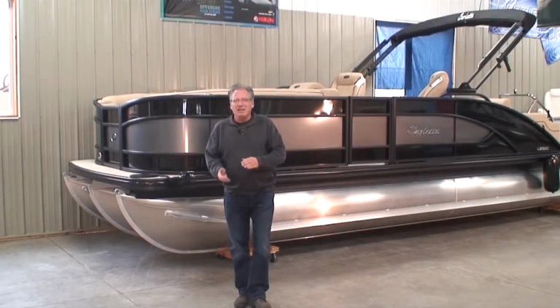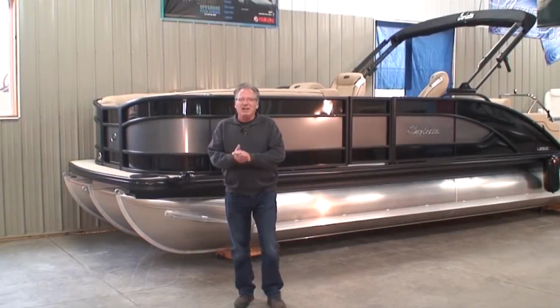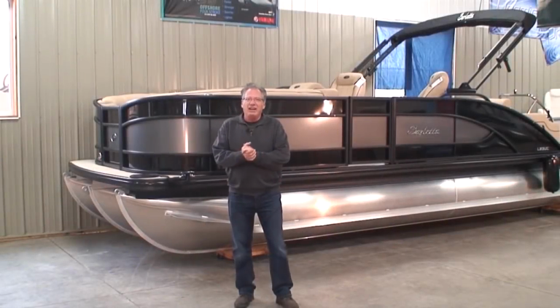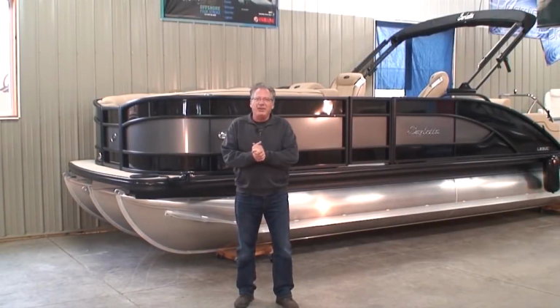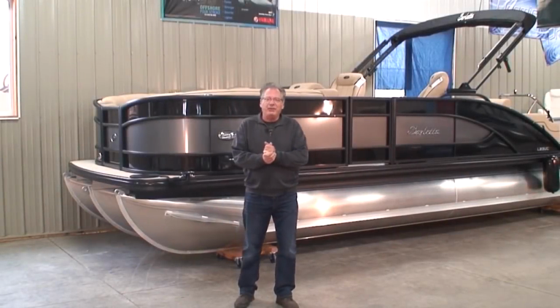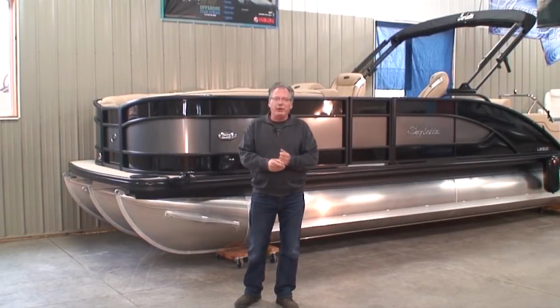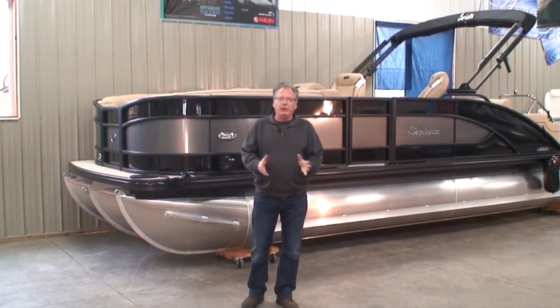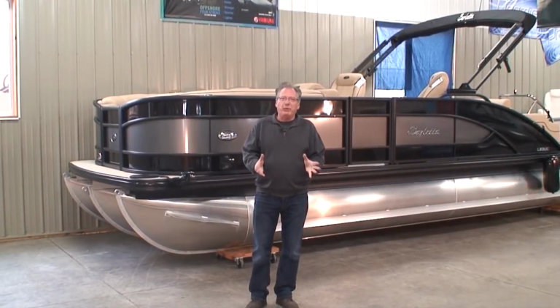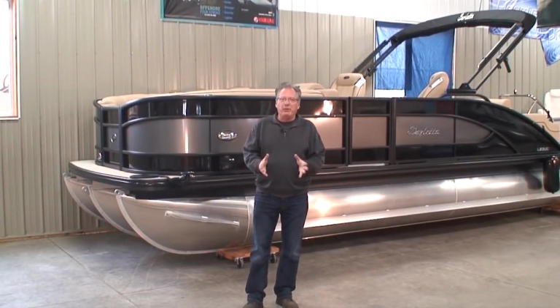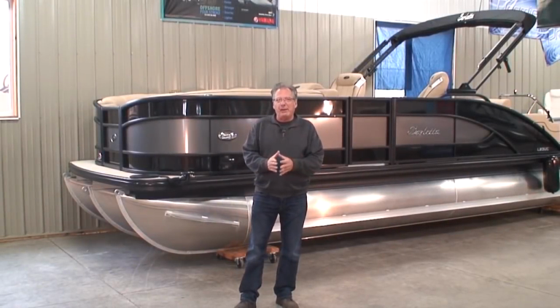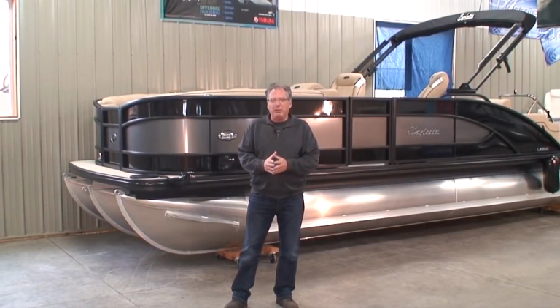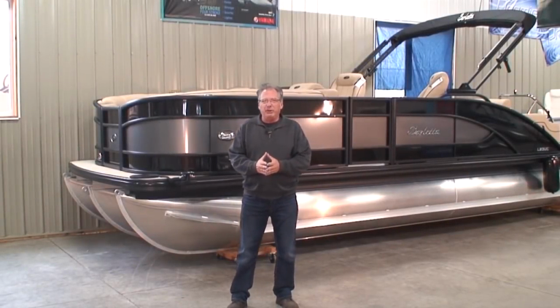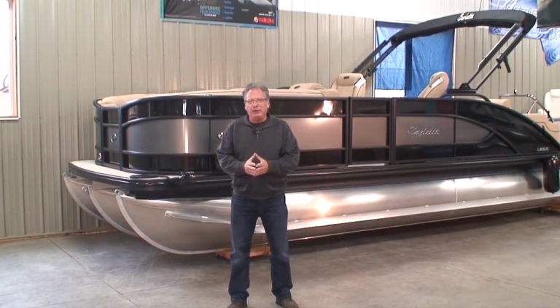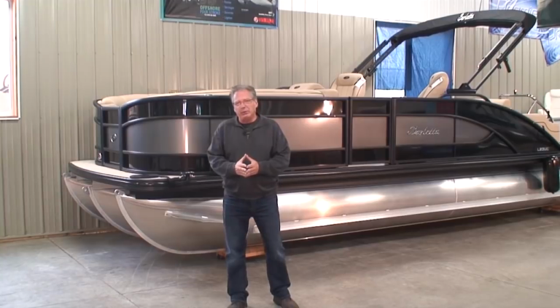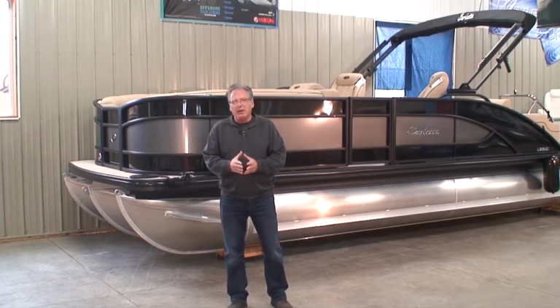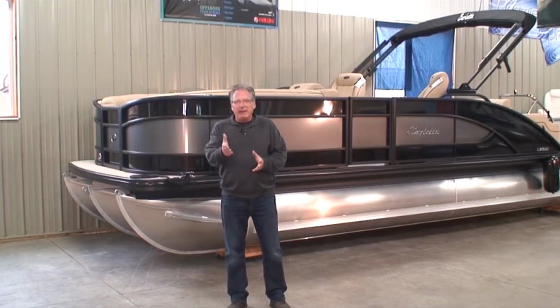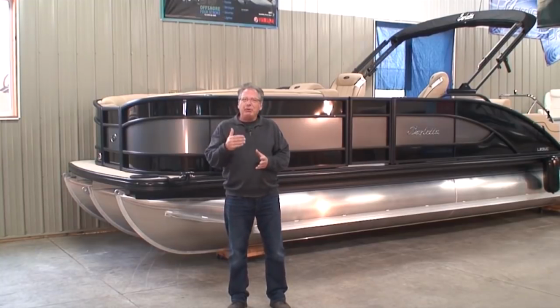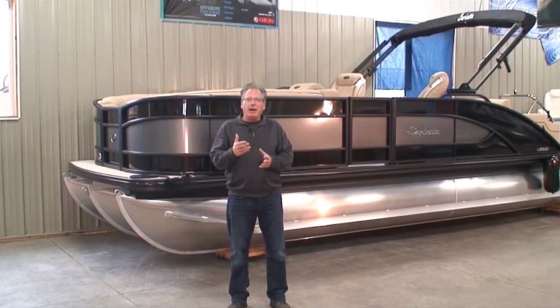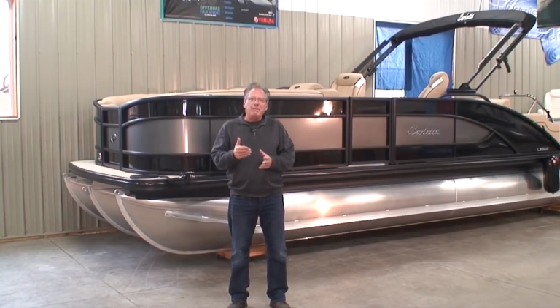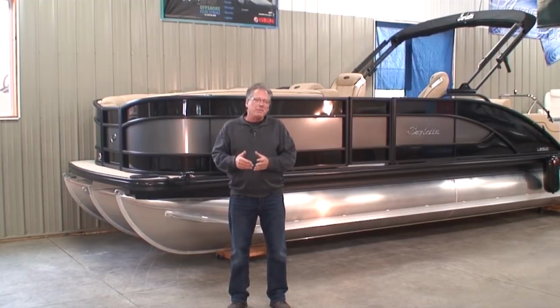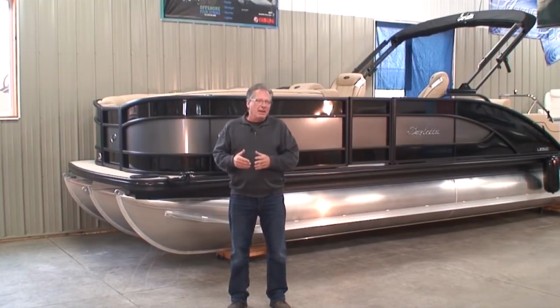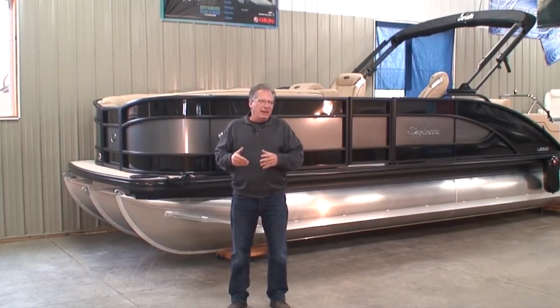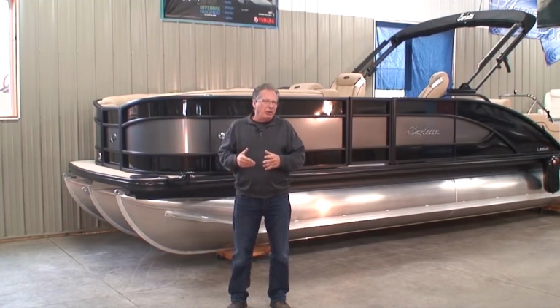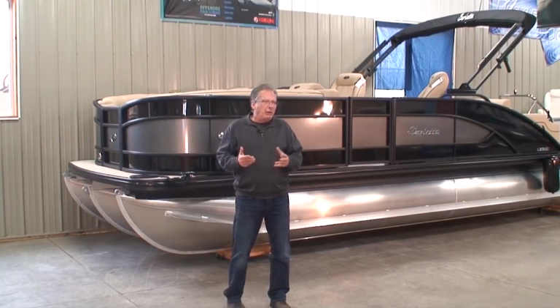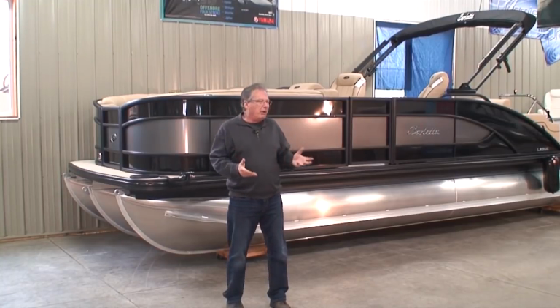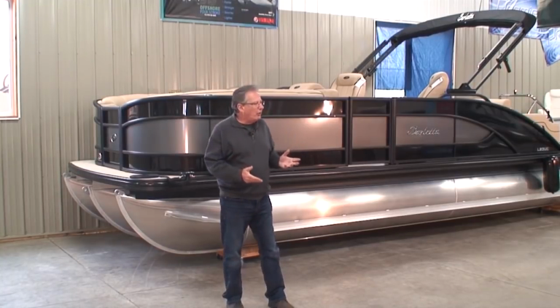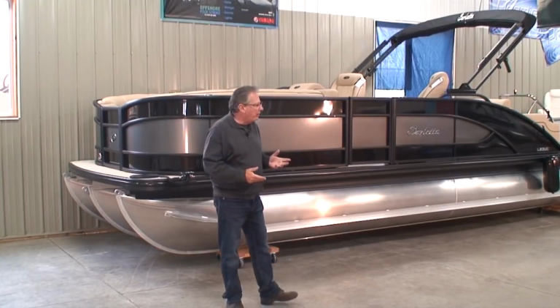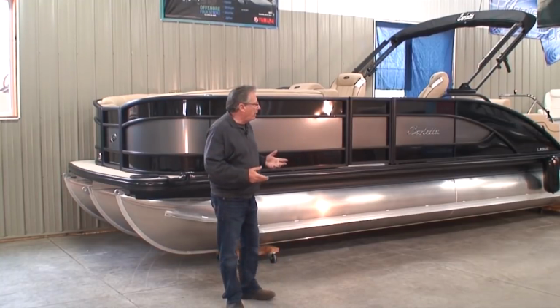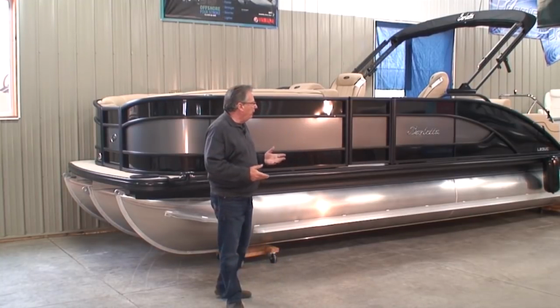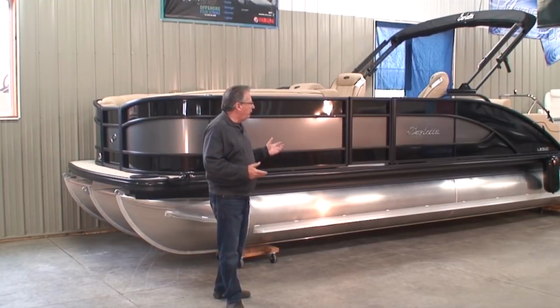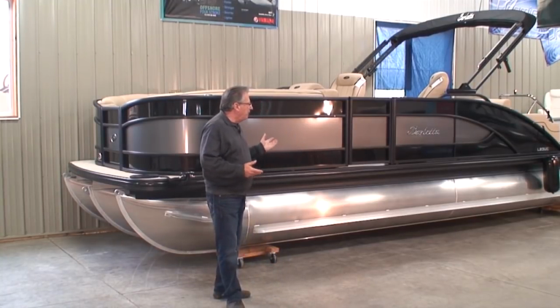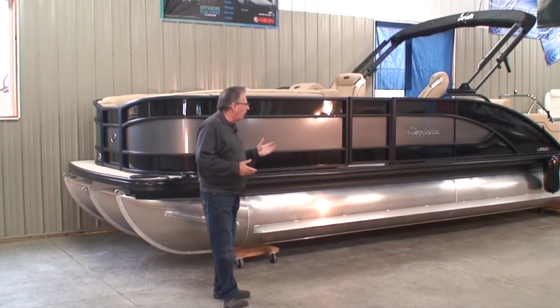Hi, and thanks for joining us for one of Family Marine's videos. My name's Tom, and today we're here to talk about a really fun boat.